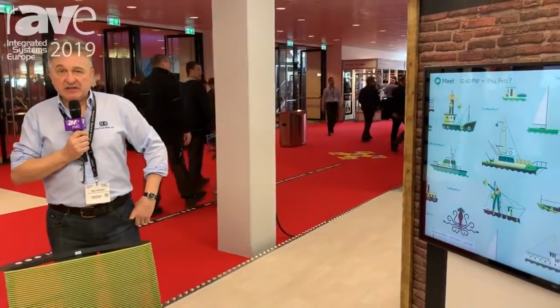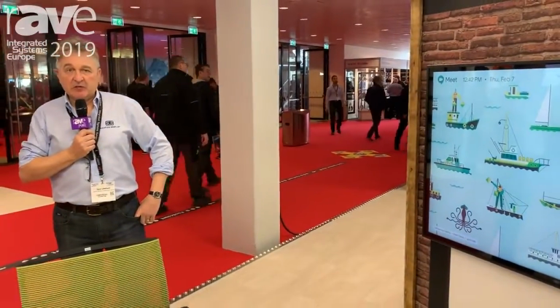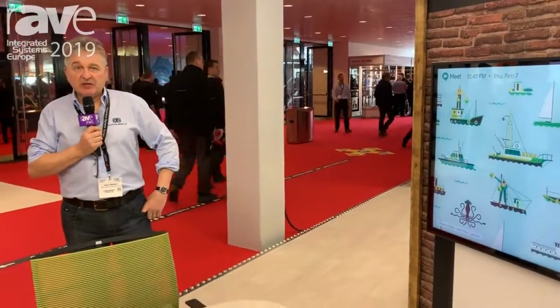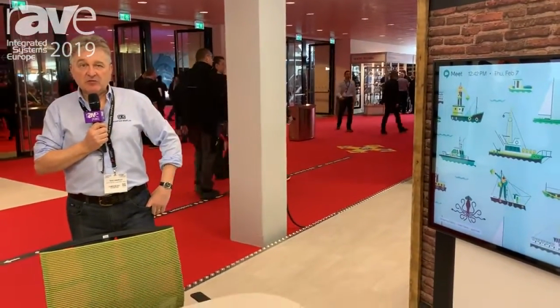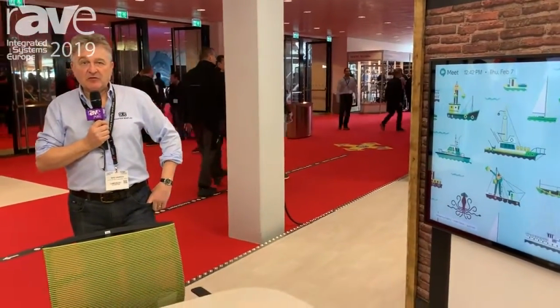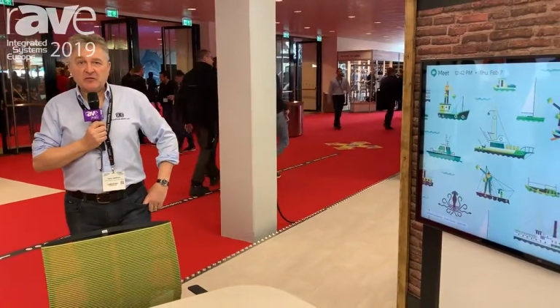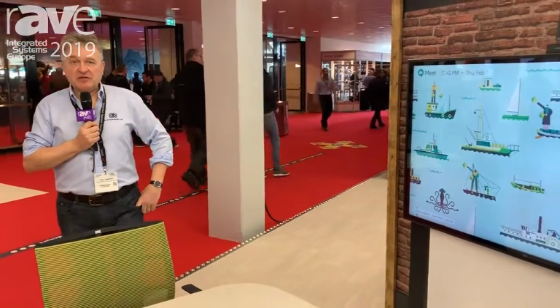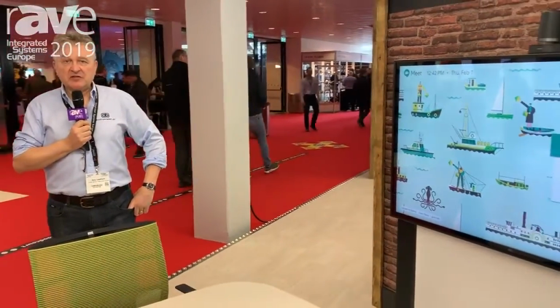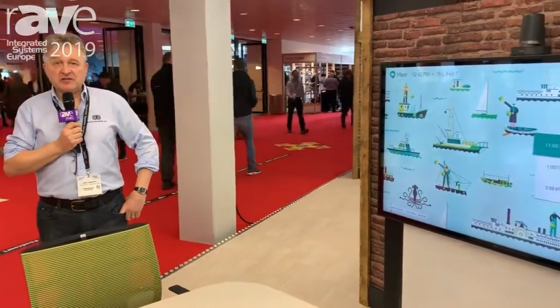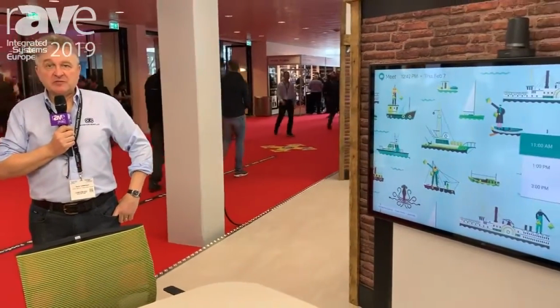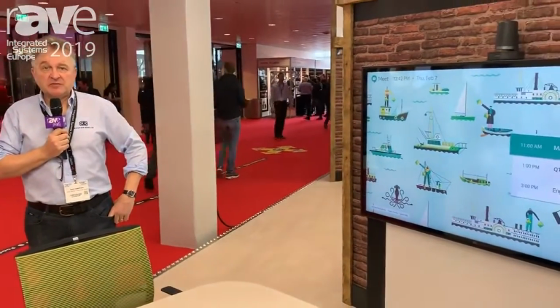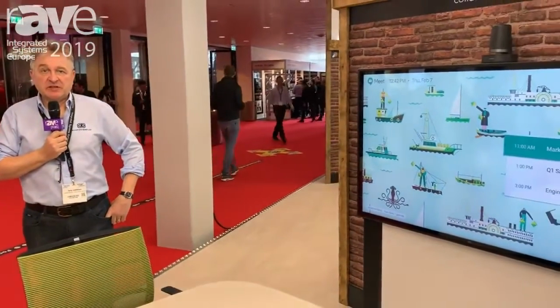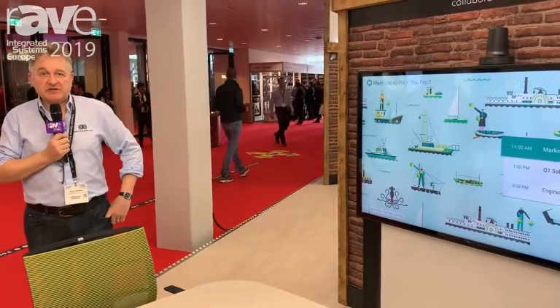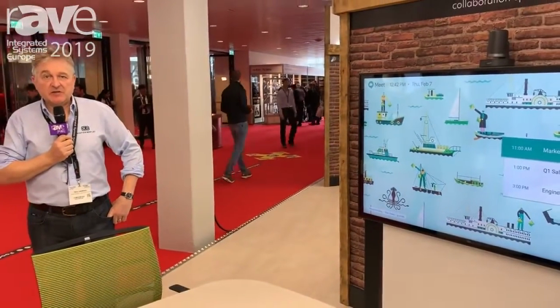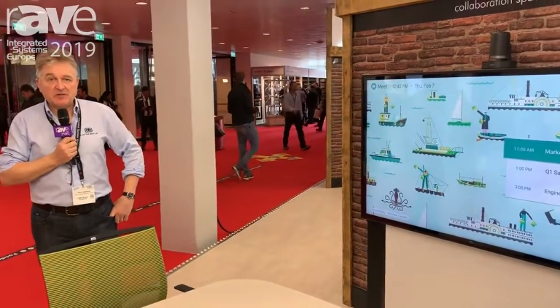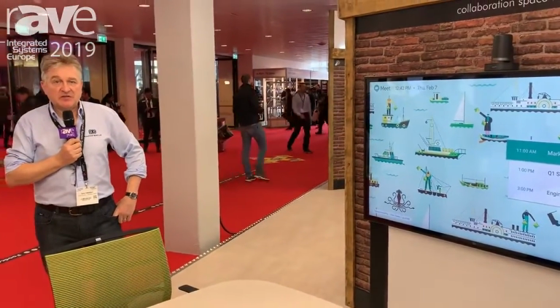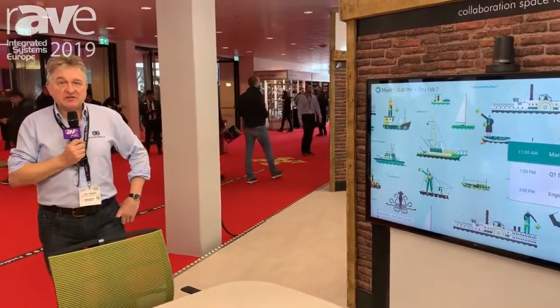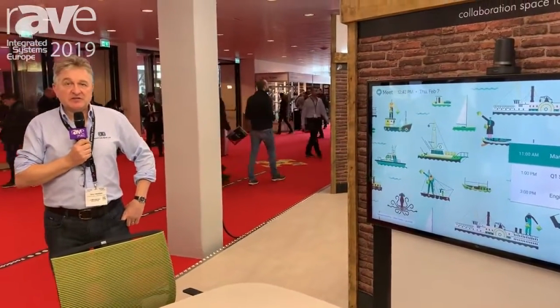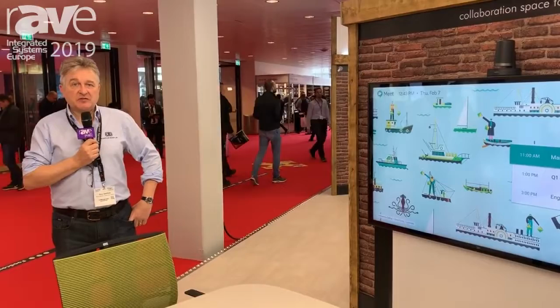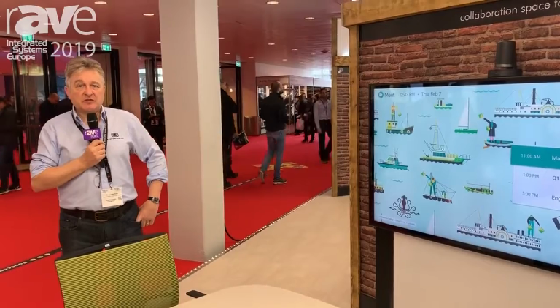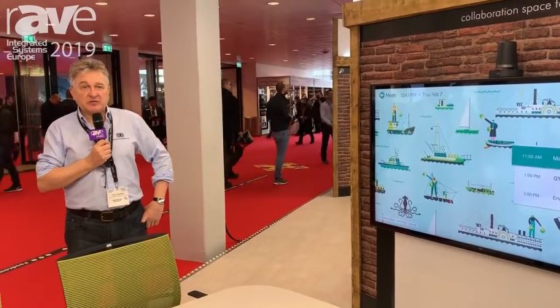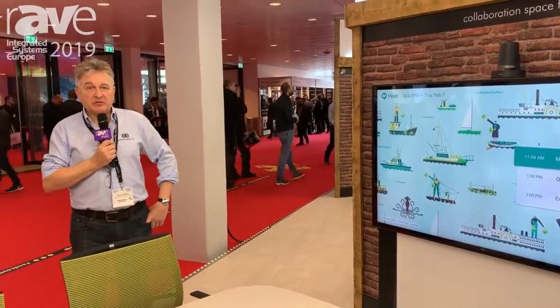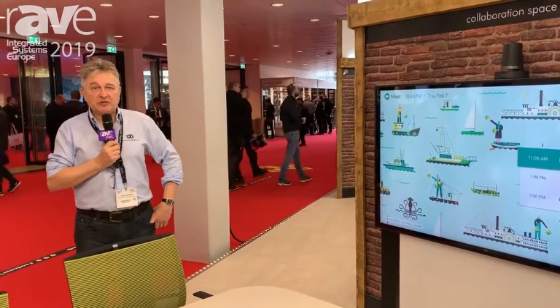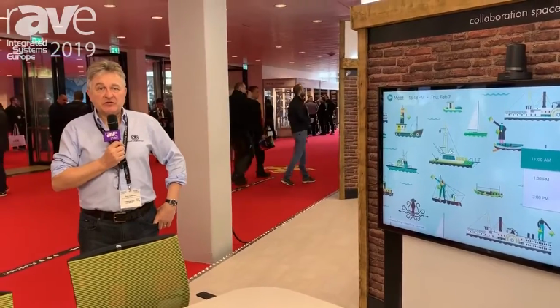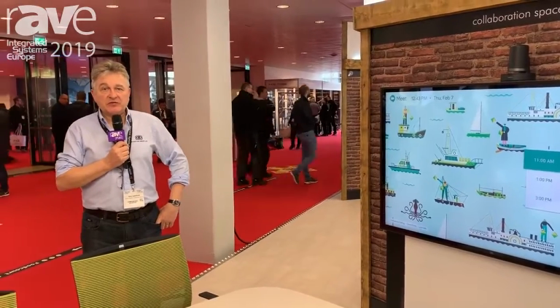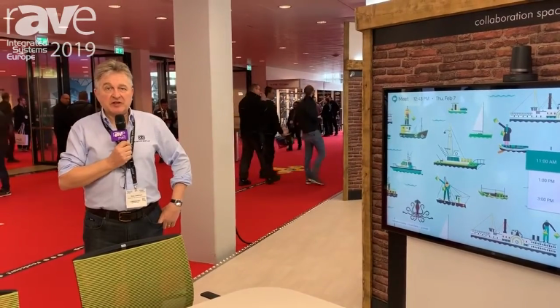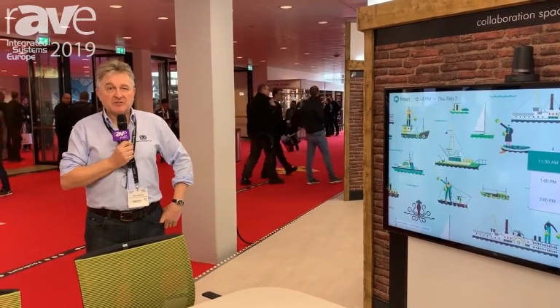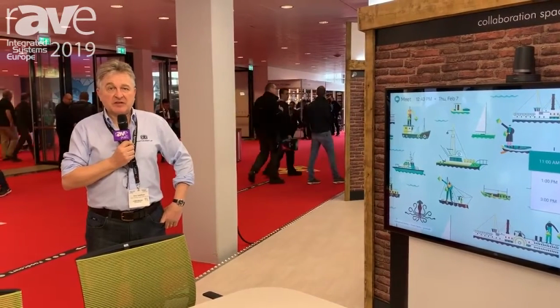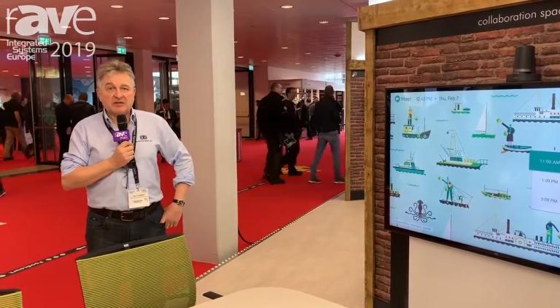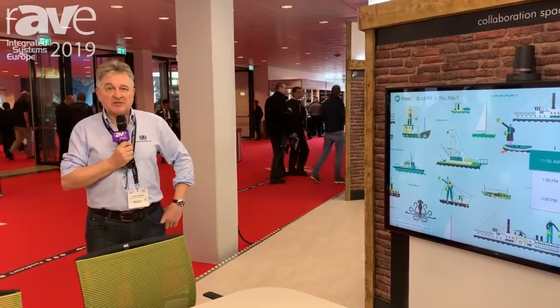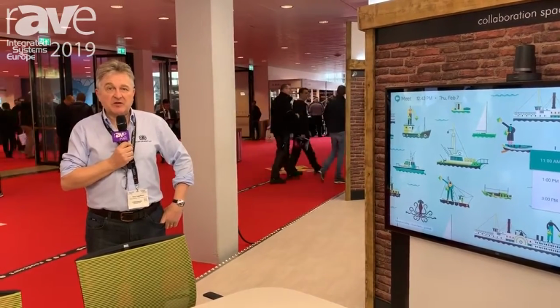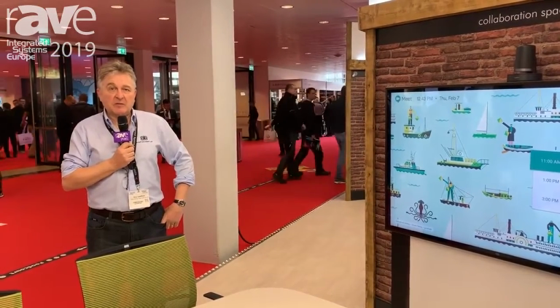If you need more information on this, please visit our website at www.ashtonbentley.com.